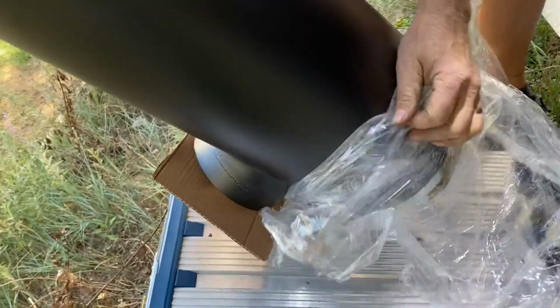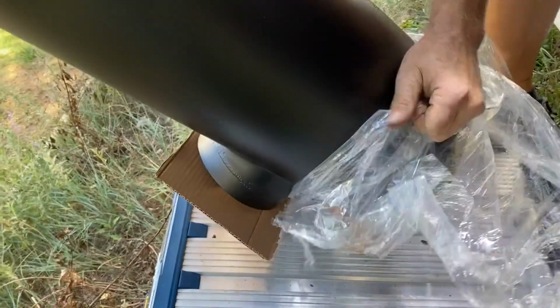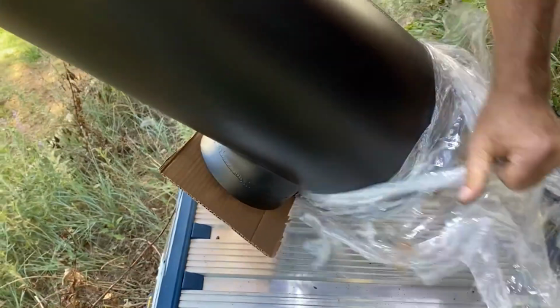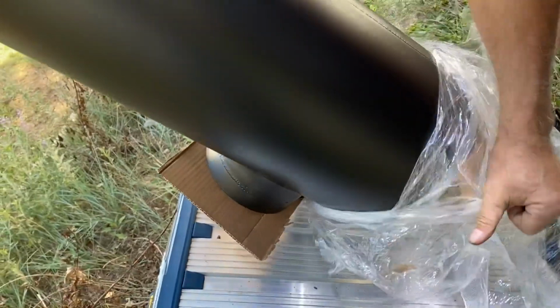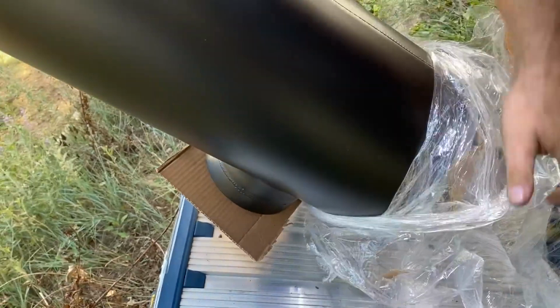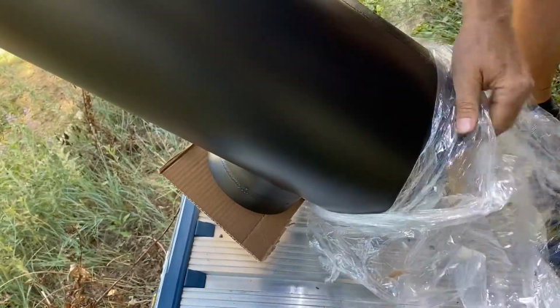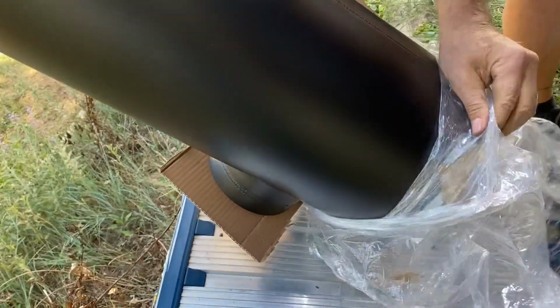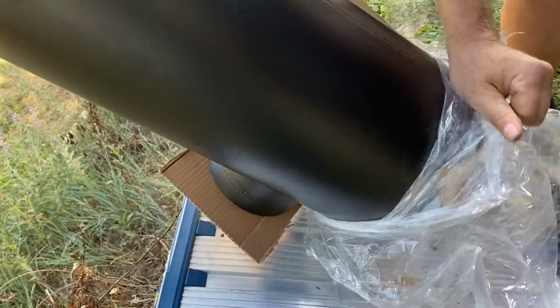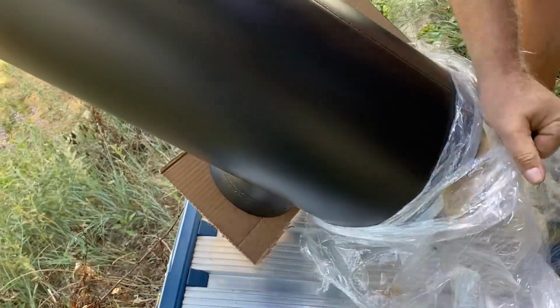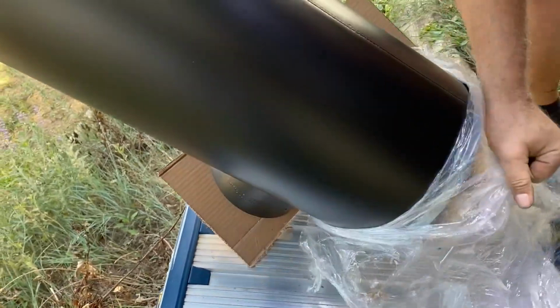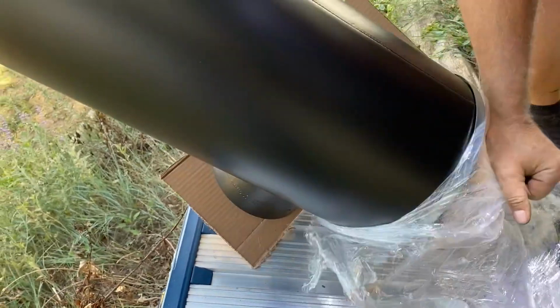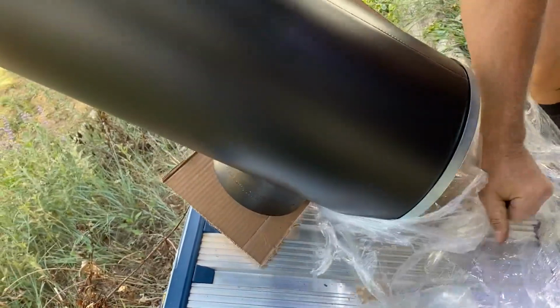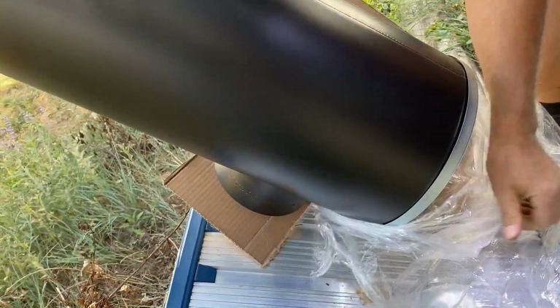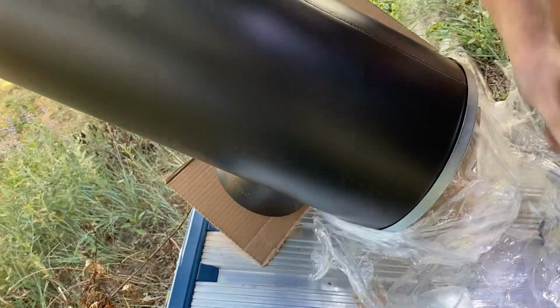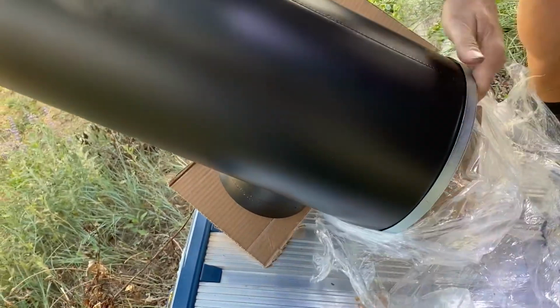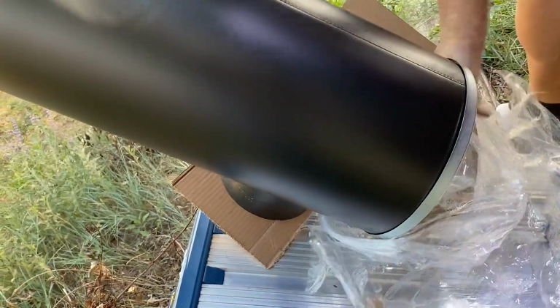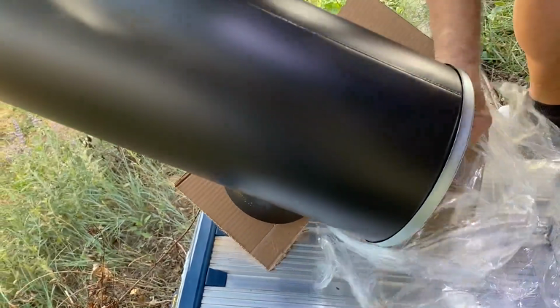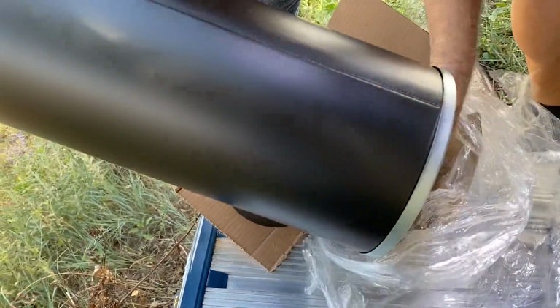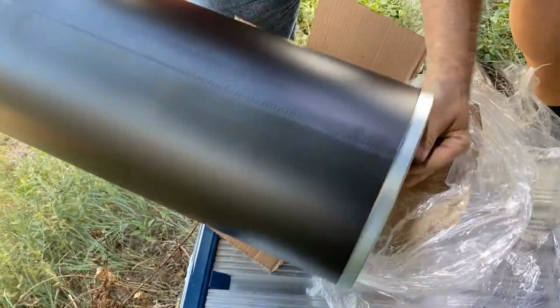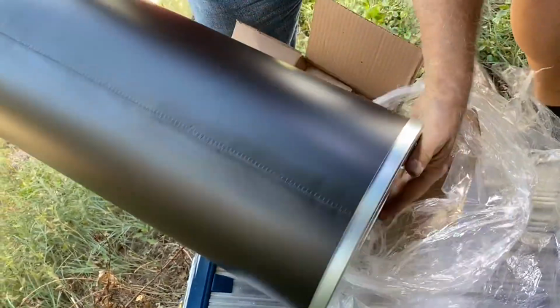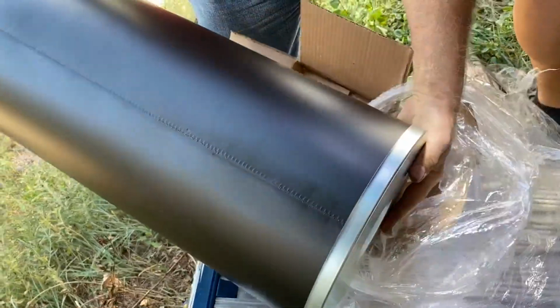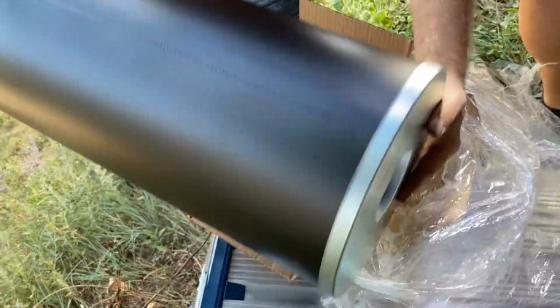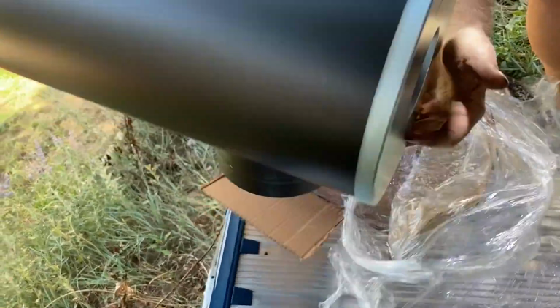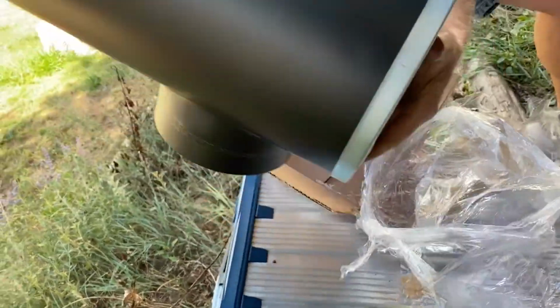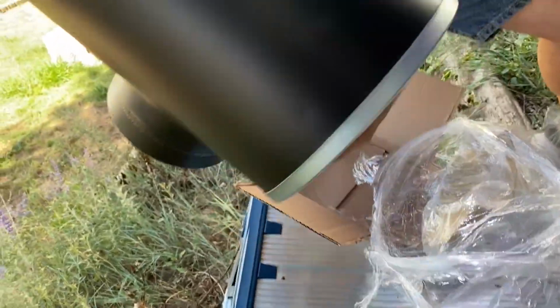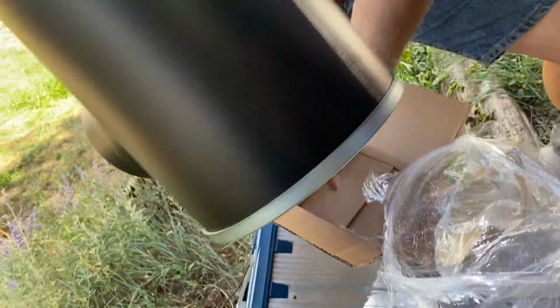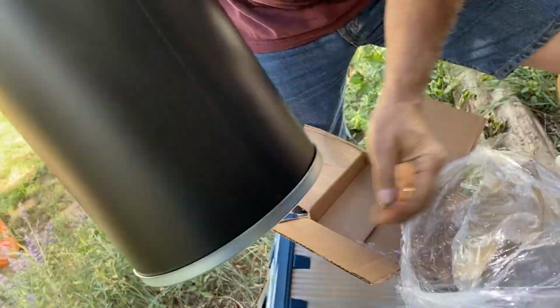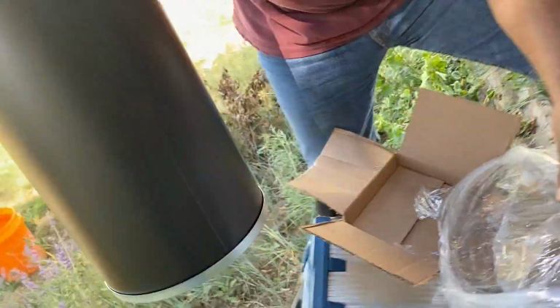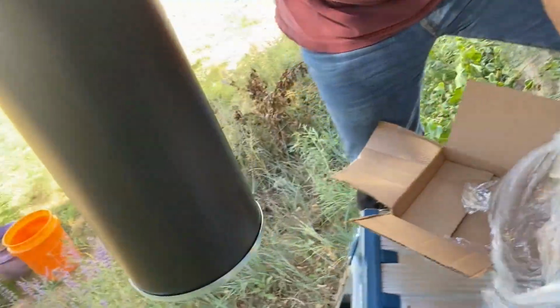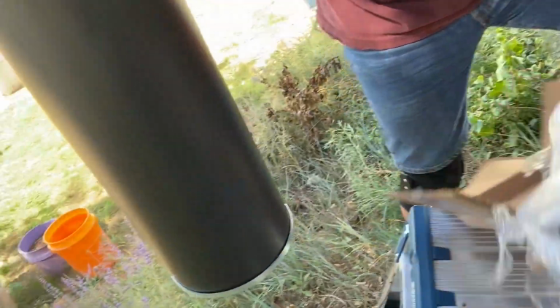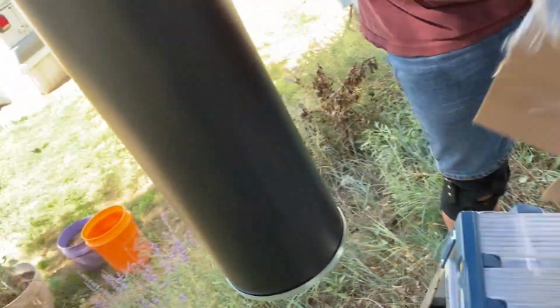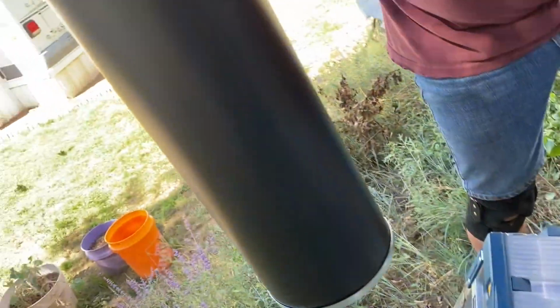As you can see, it's very well wrapped. No scratches and all the flanges were intact.